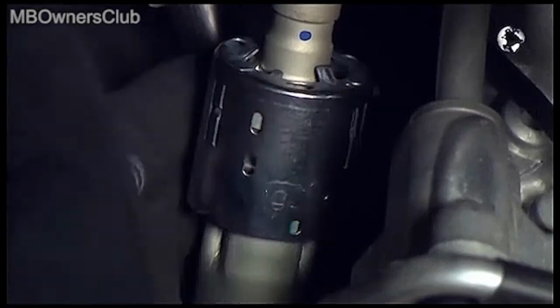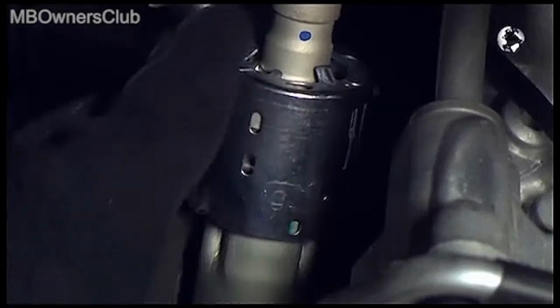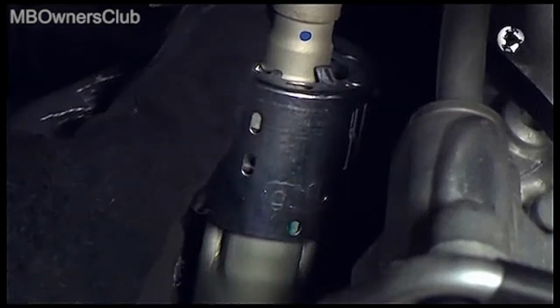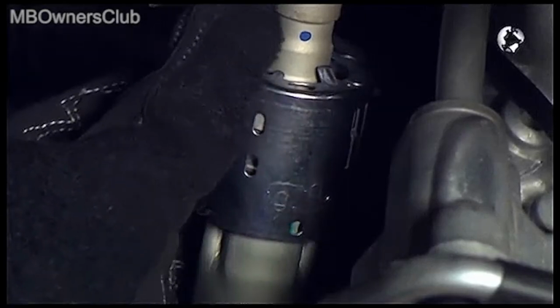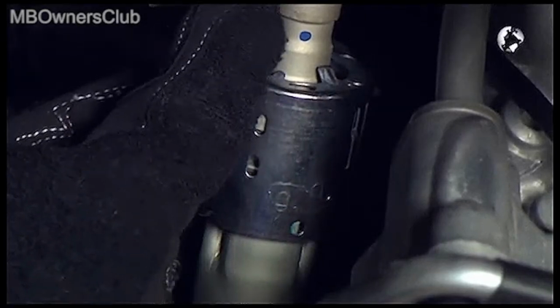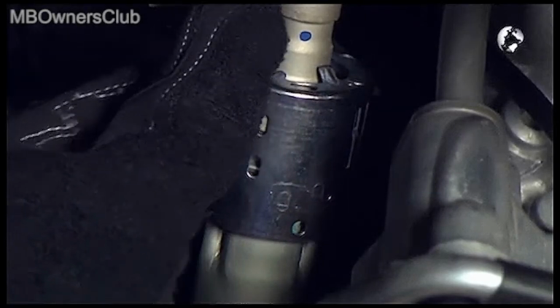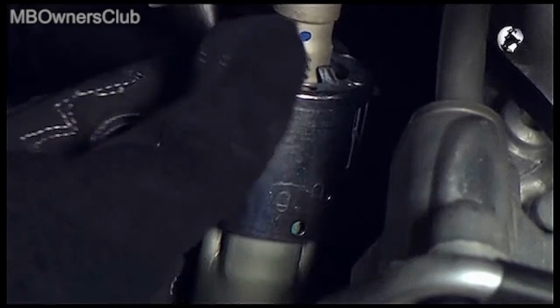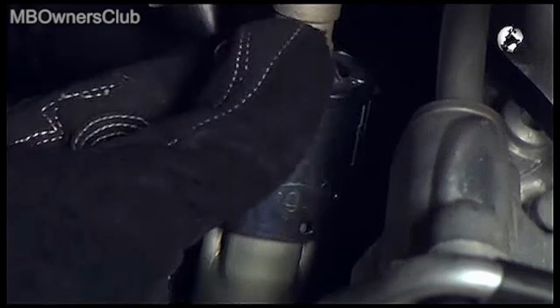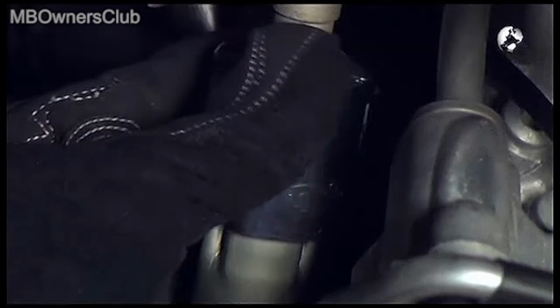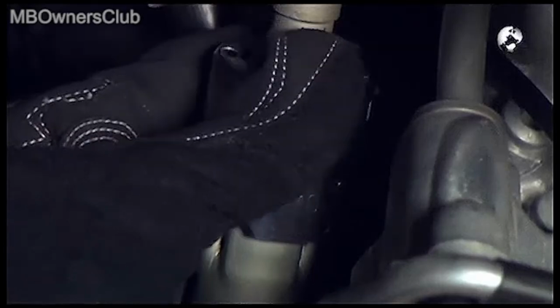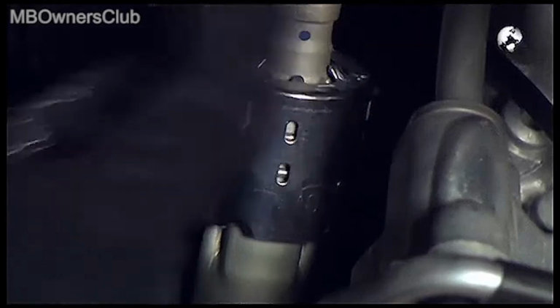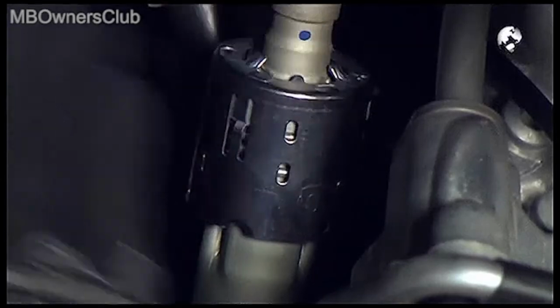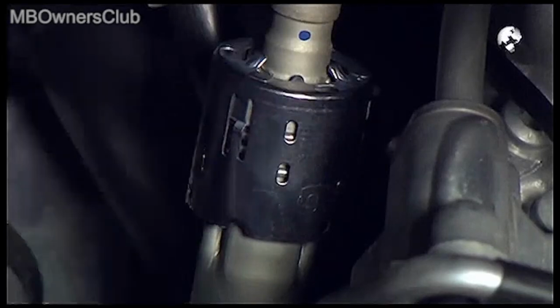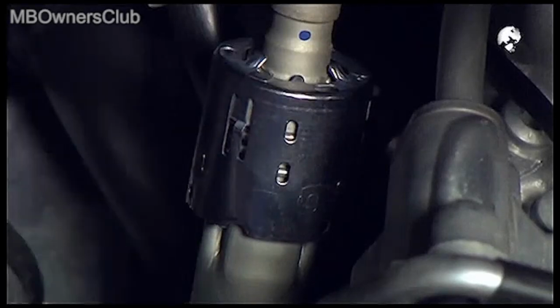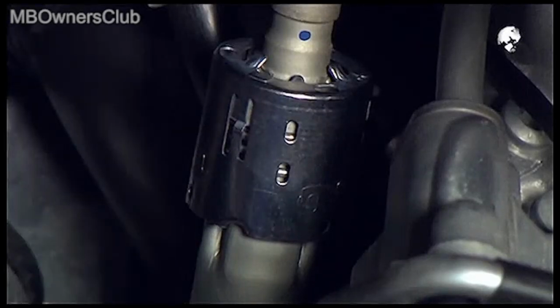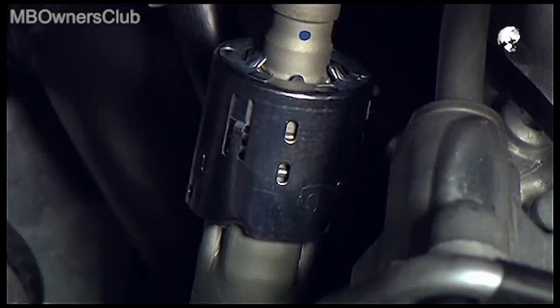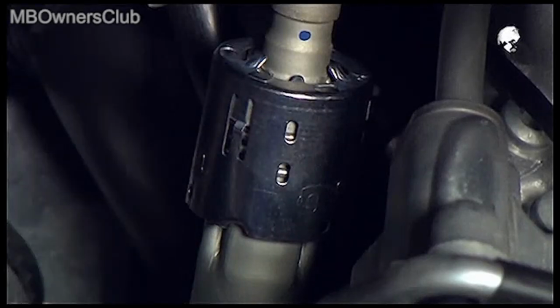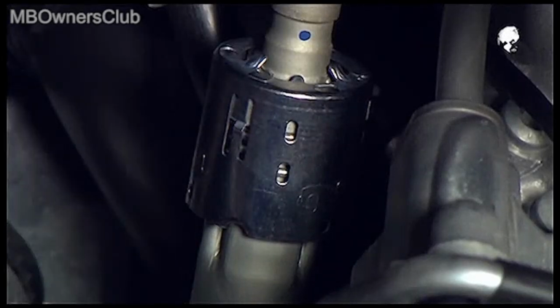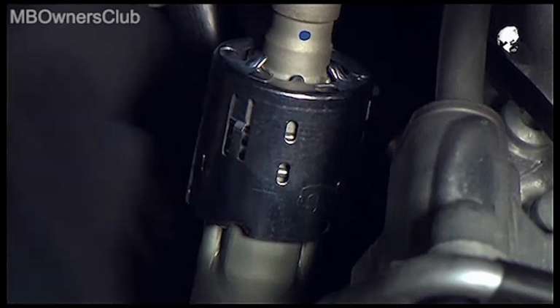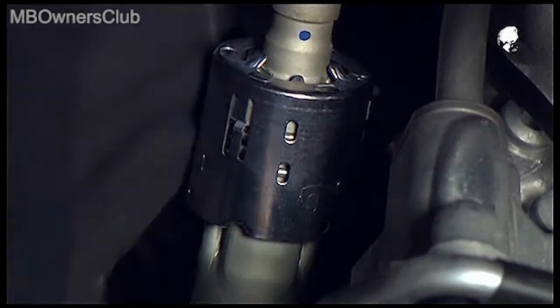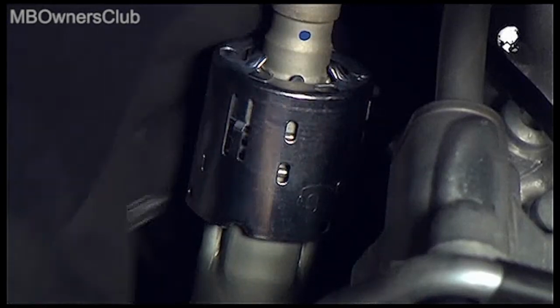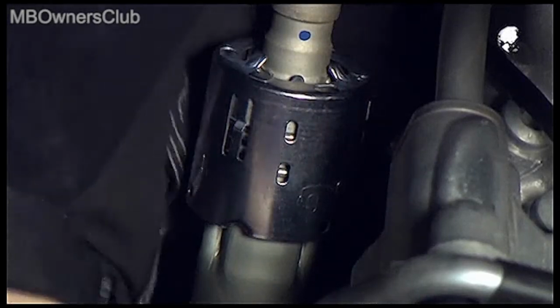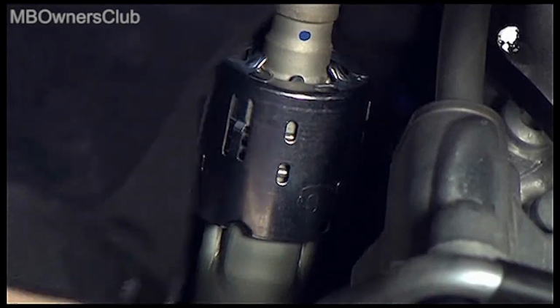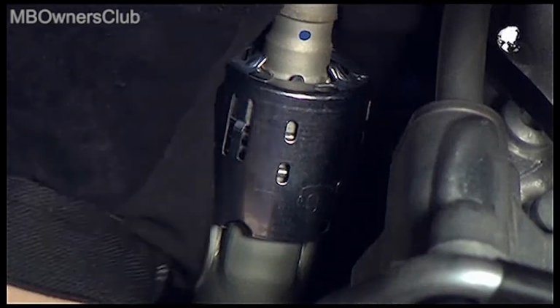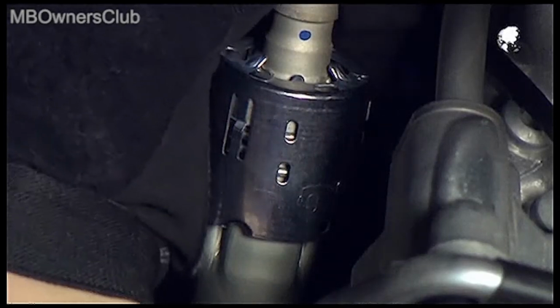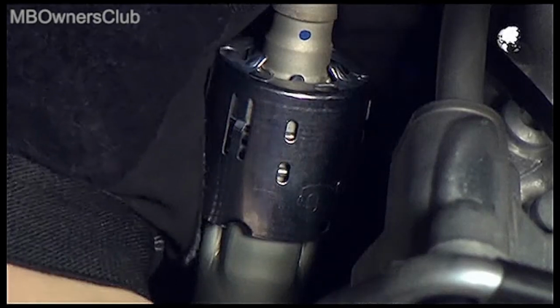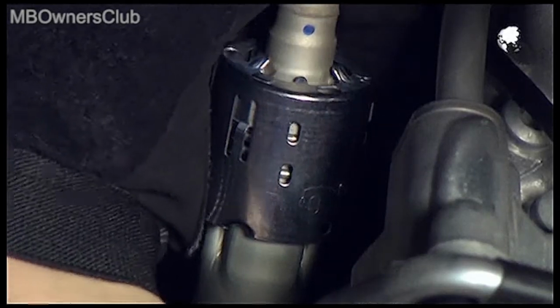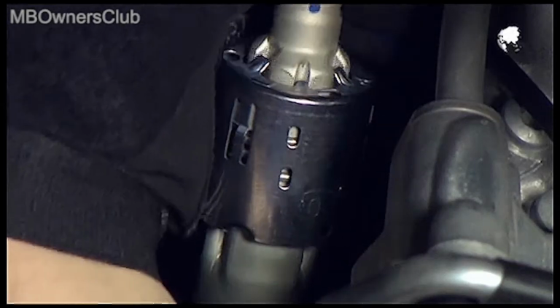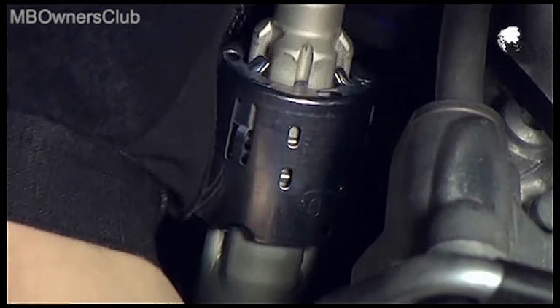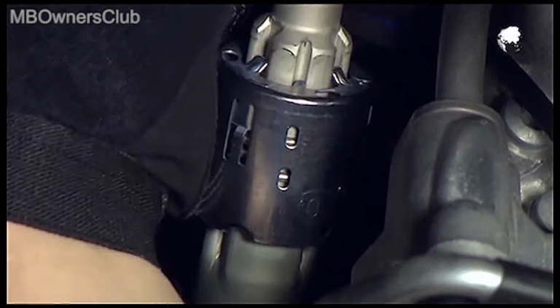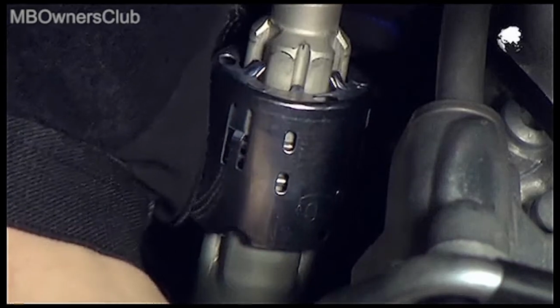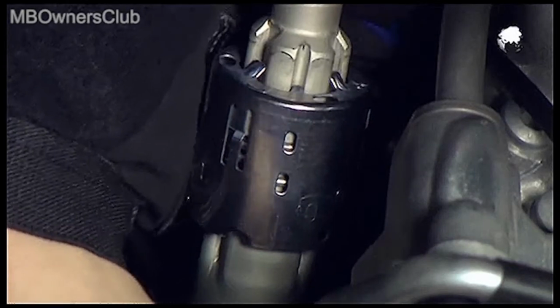Press the lock upwards, turn it counter-clockwise, and then pull the steering shaft up and out of the lock.